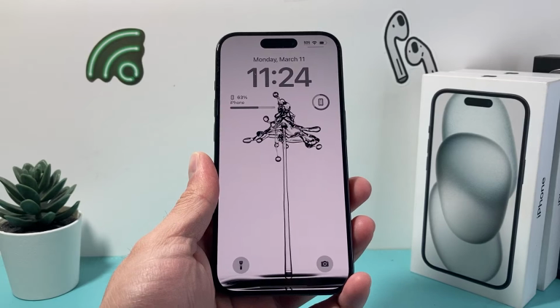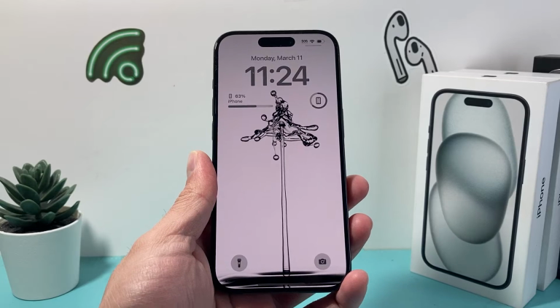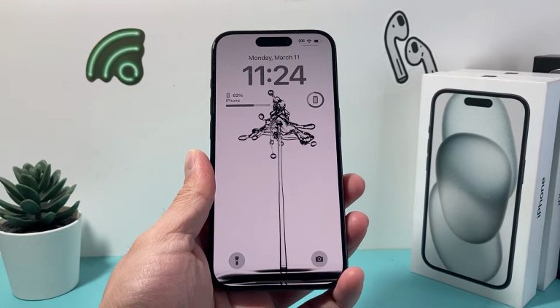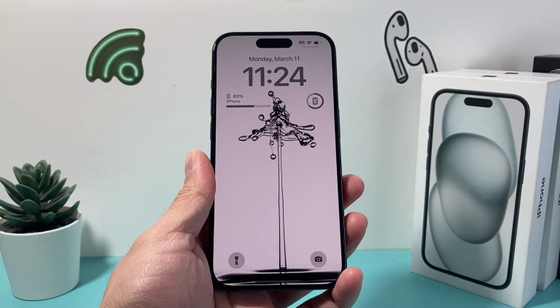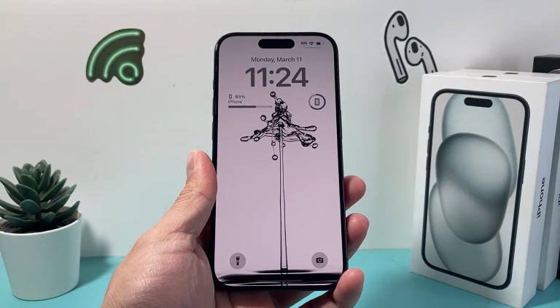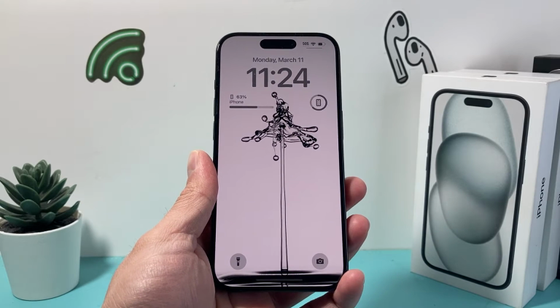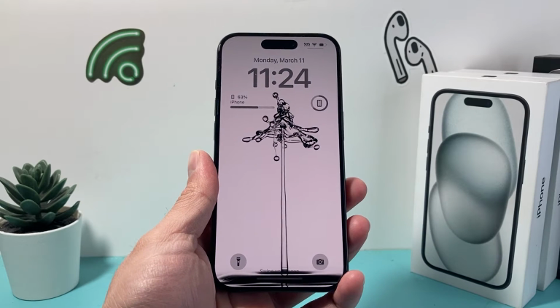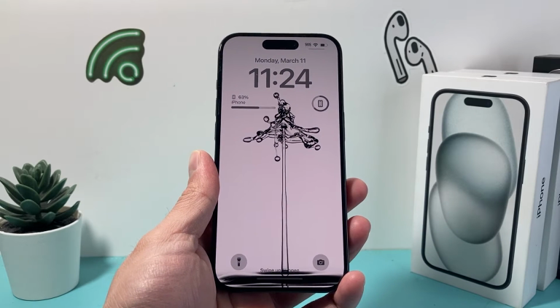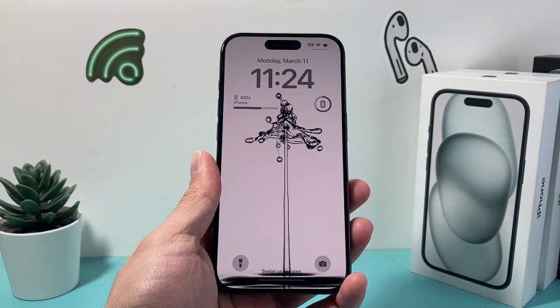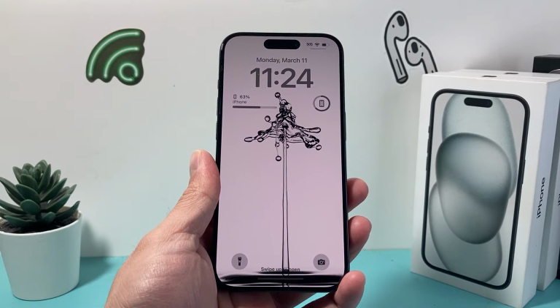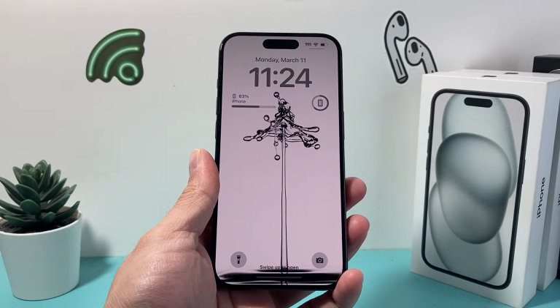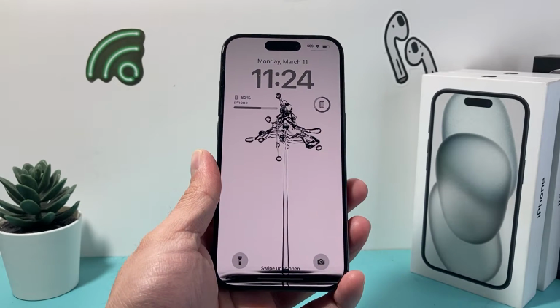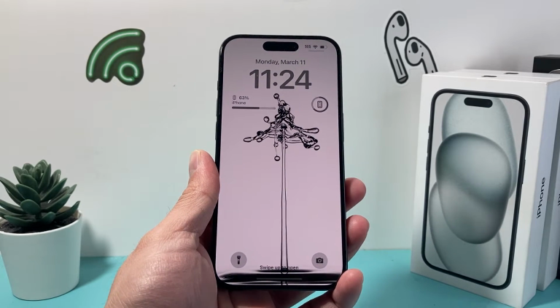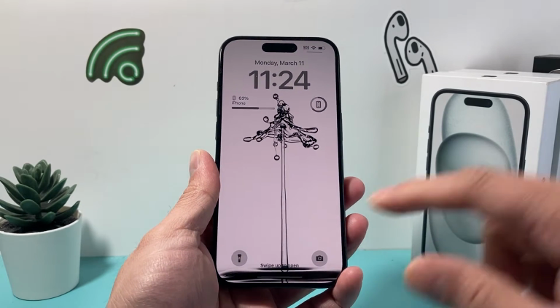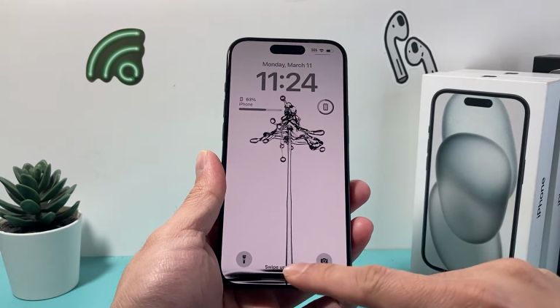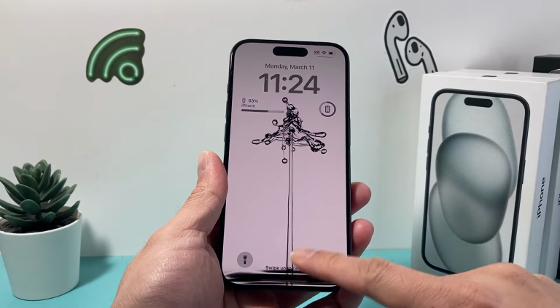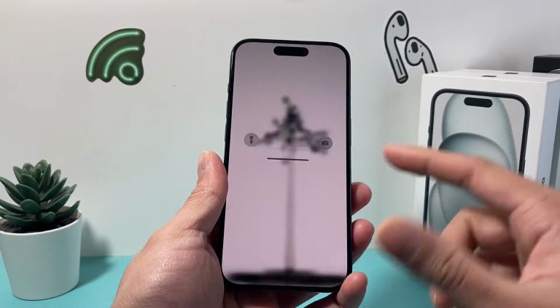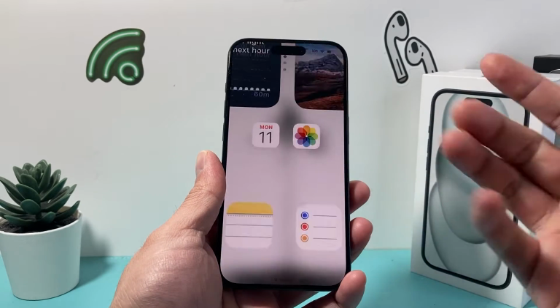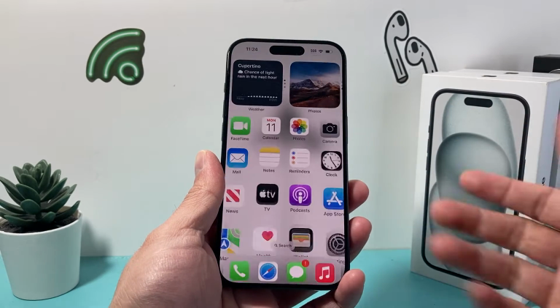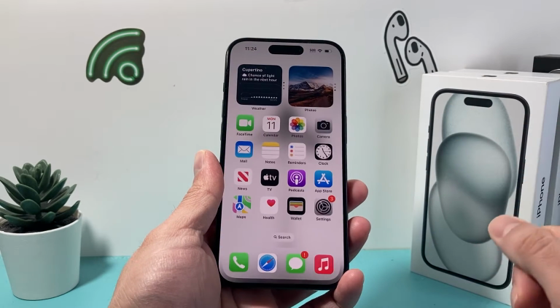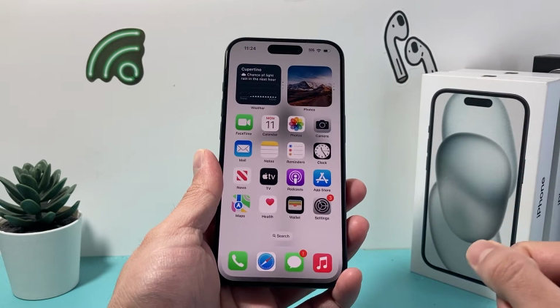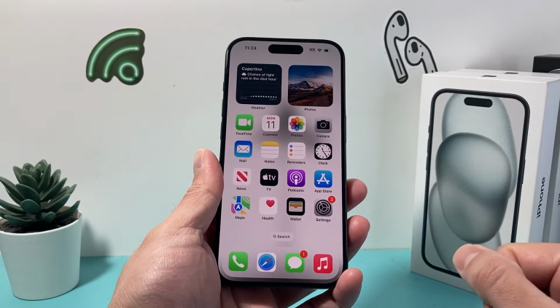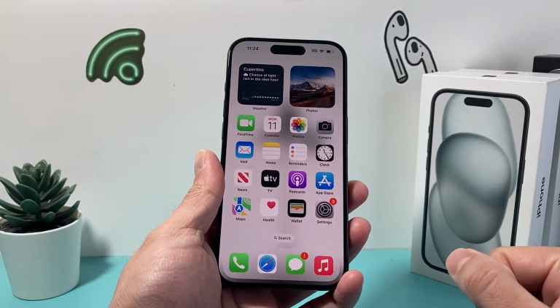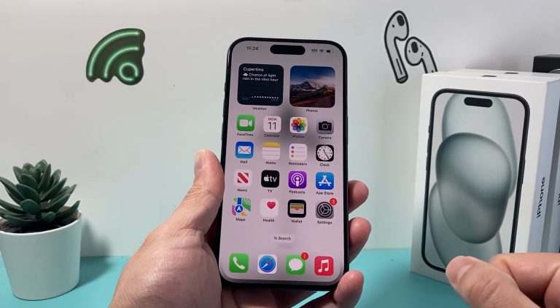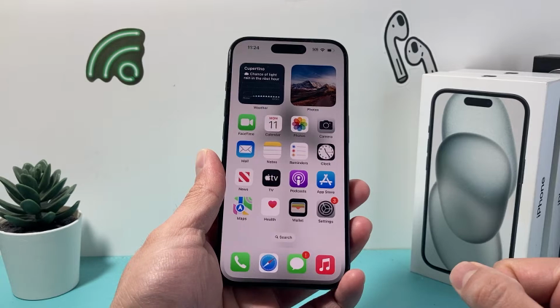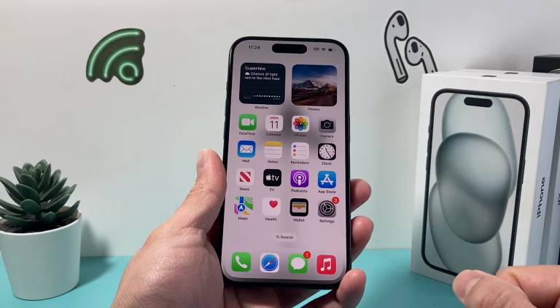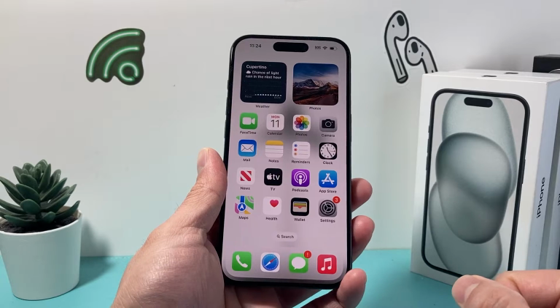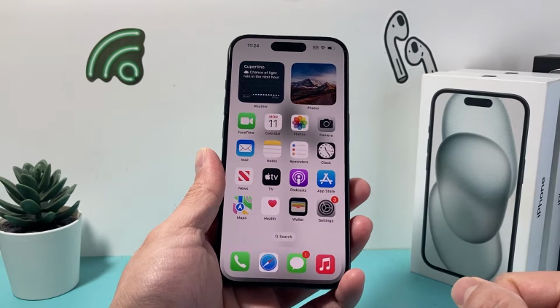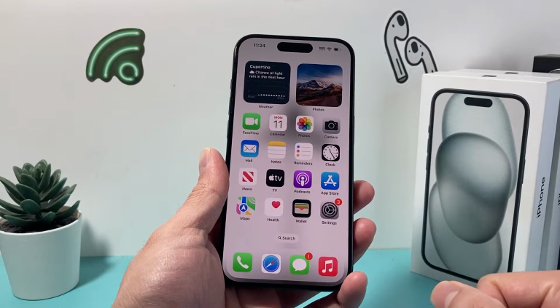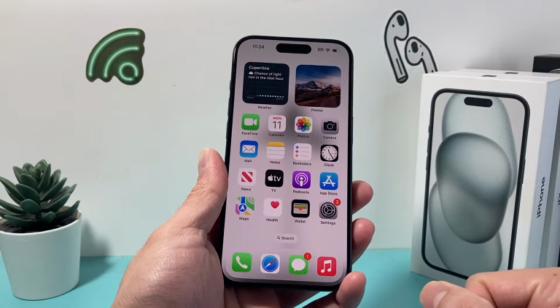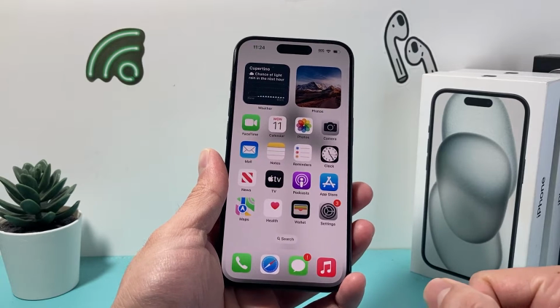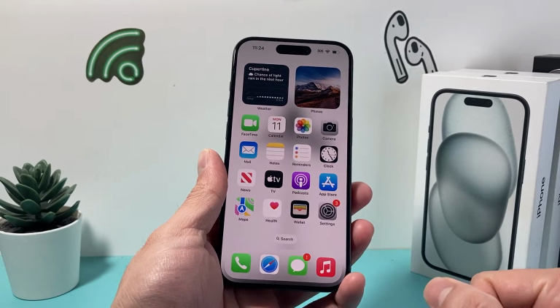Hey guys, TechnoMintra with a video for you guys. In today's video, I'm going to show you how to turn off the back tap feature on your iPhone.